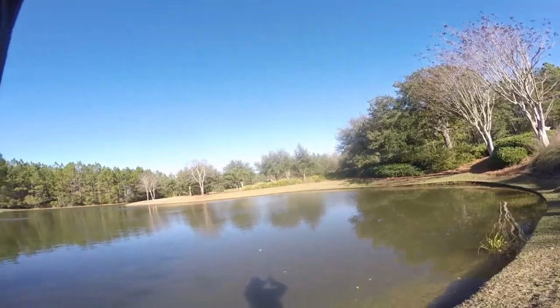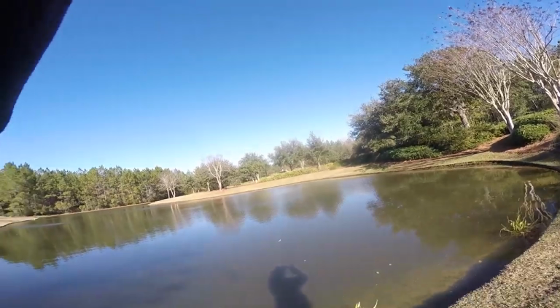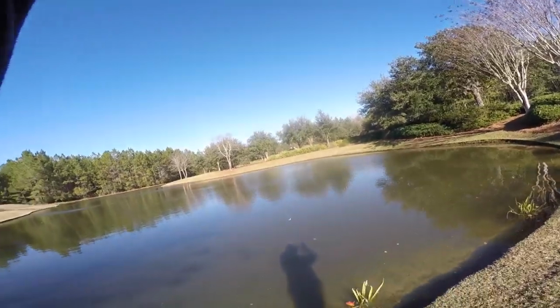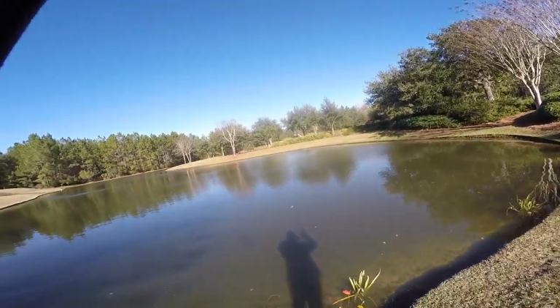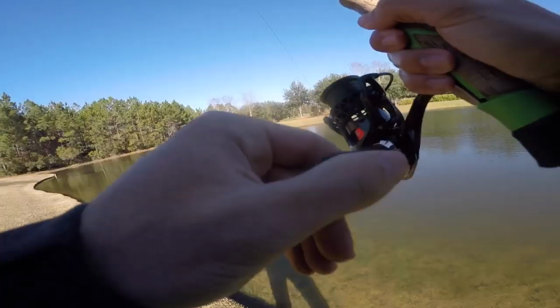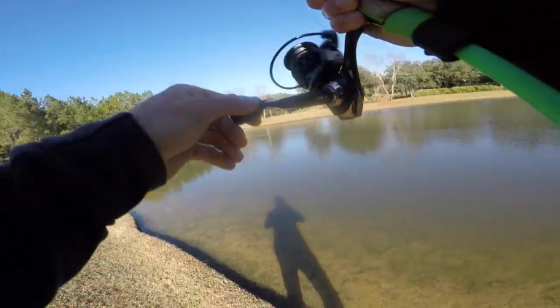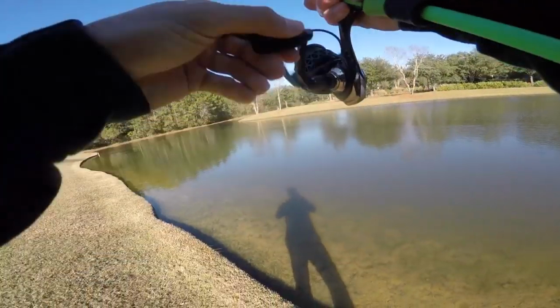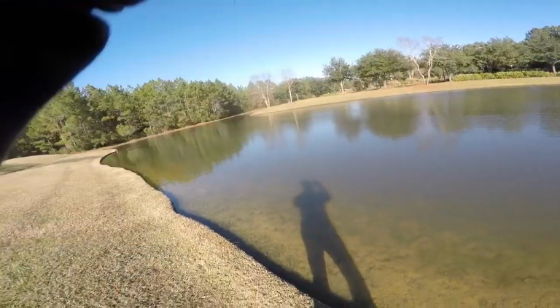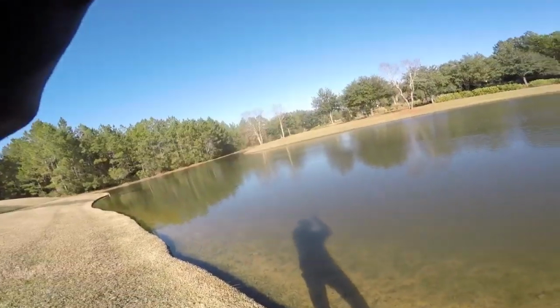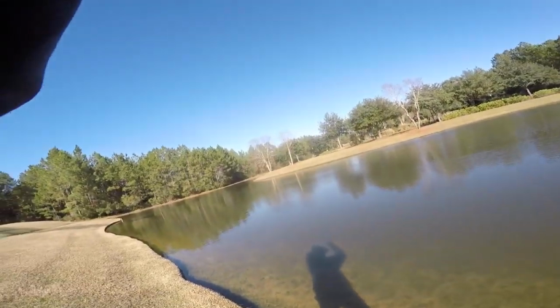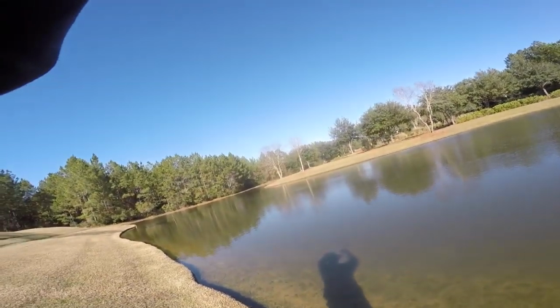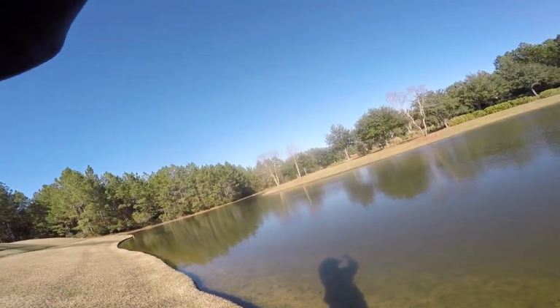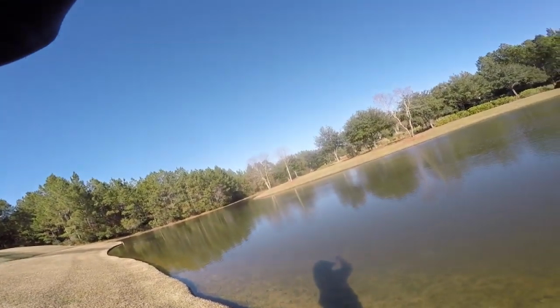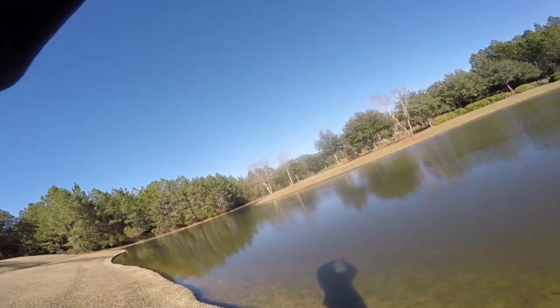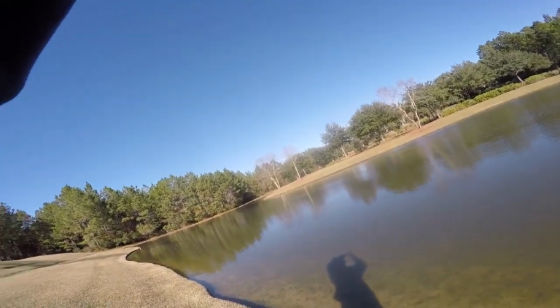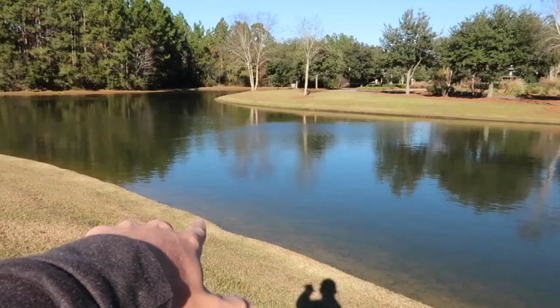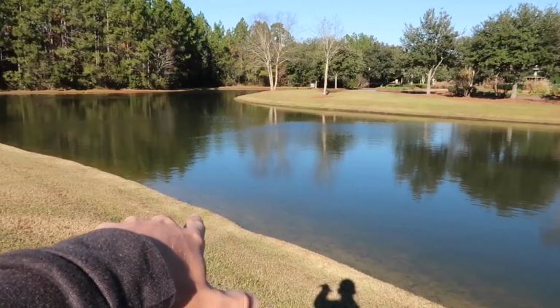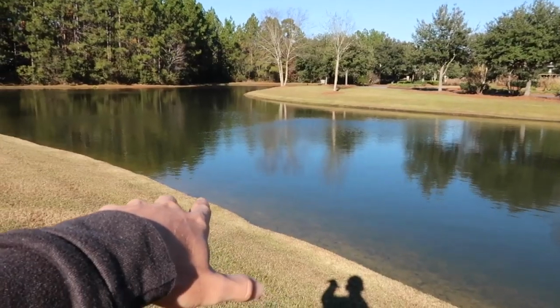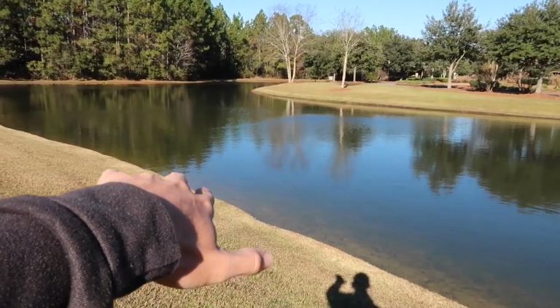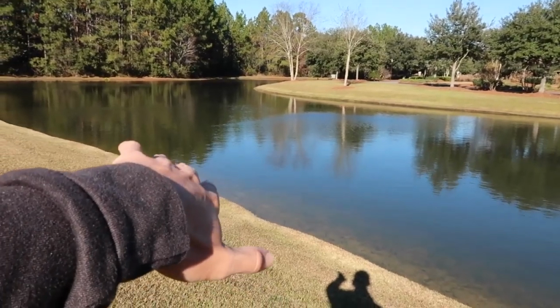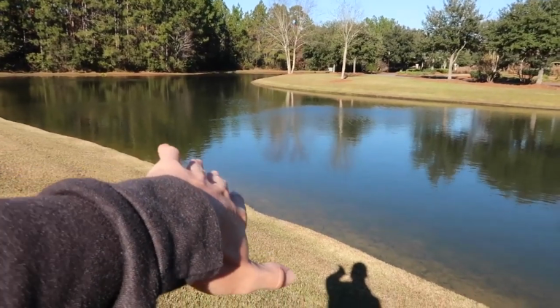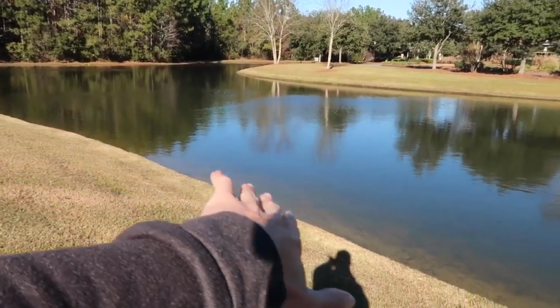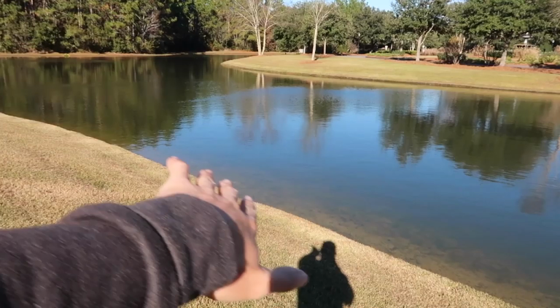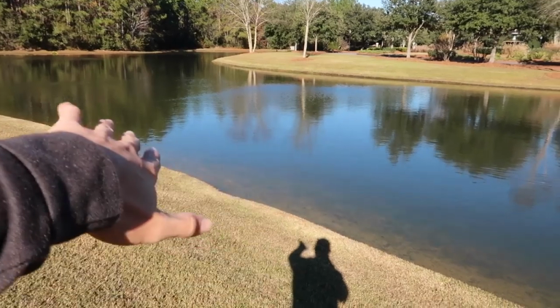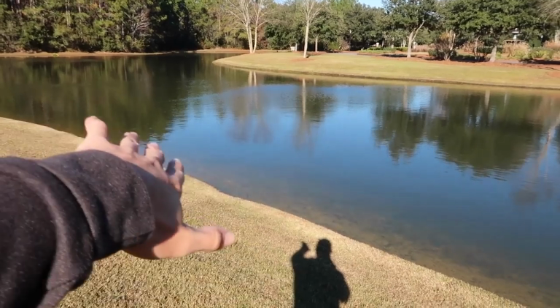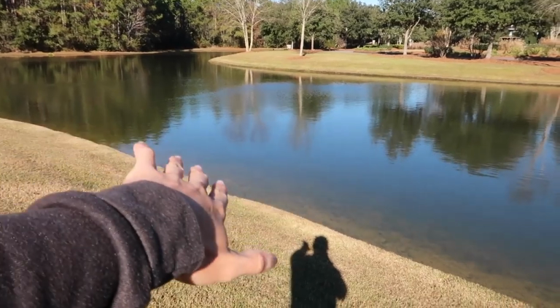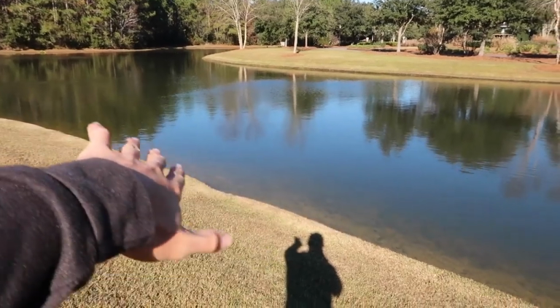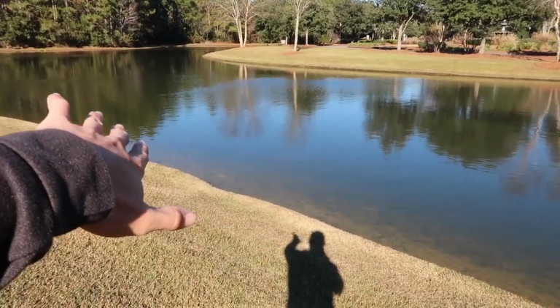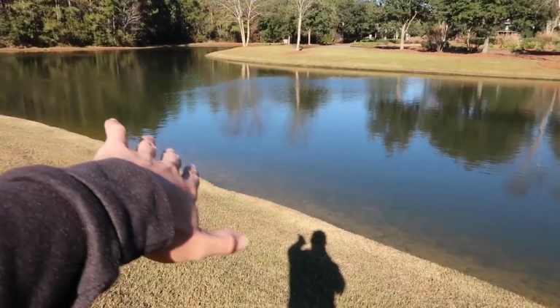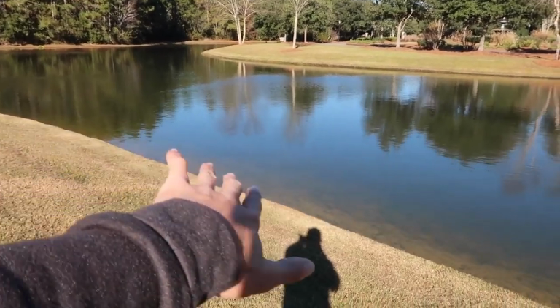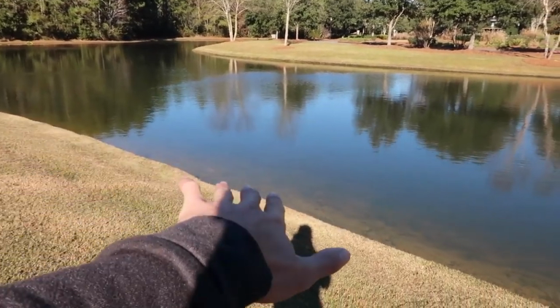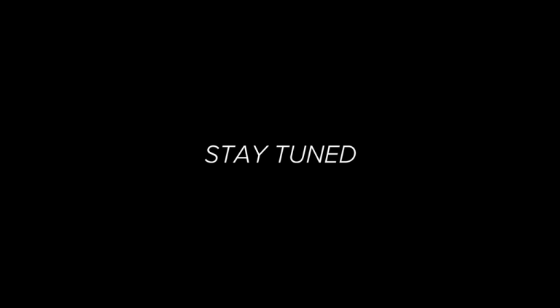That's a bass! Each side of this bank is gonna slightly drop off.